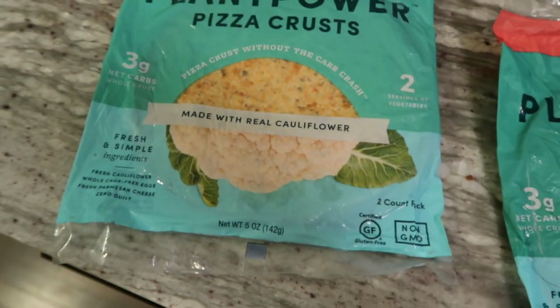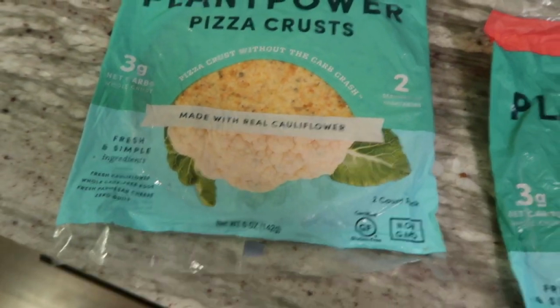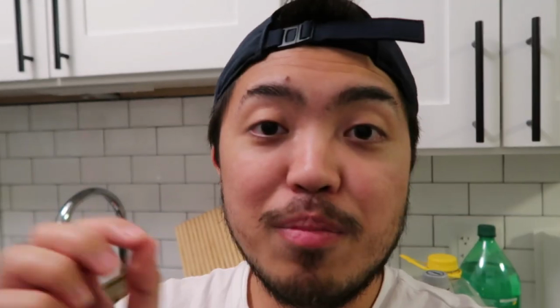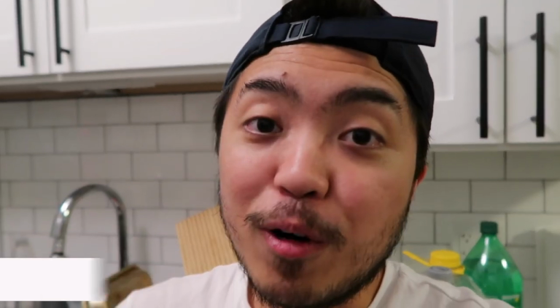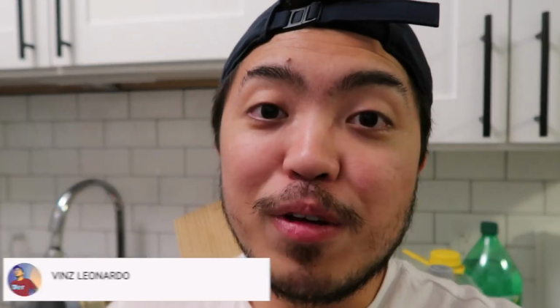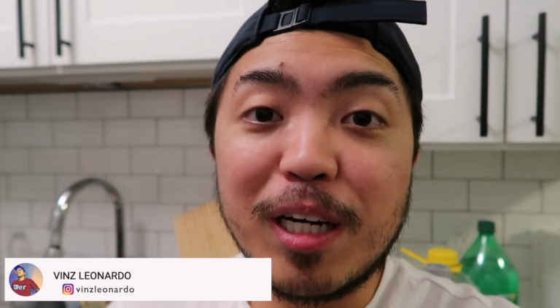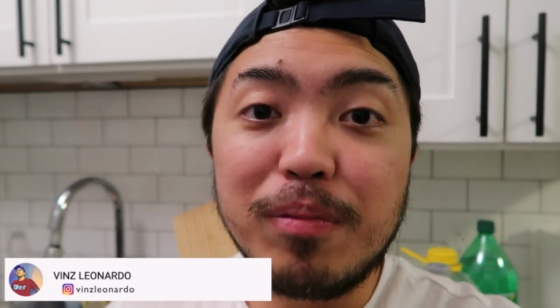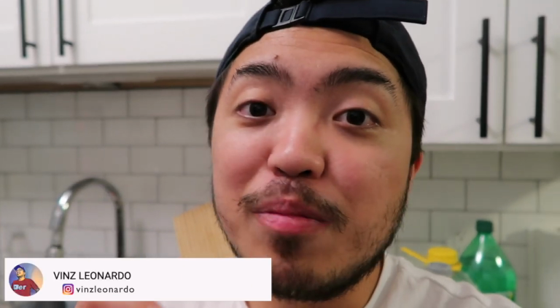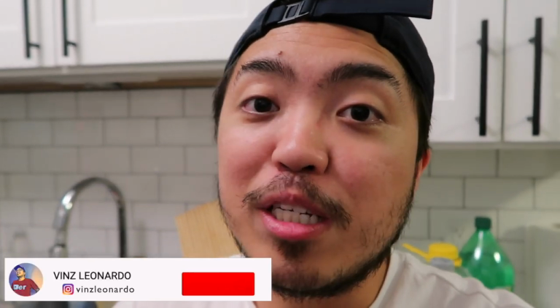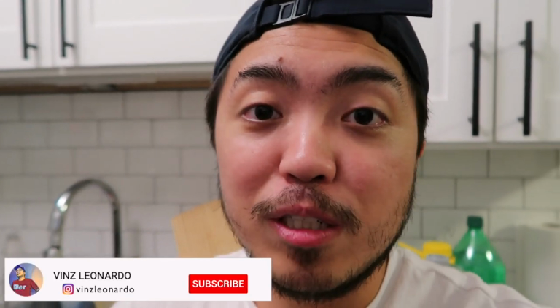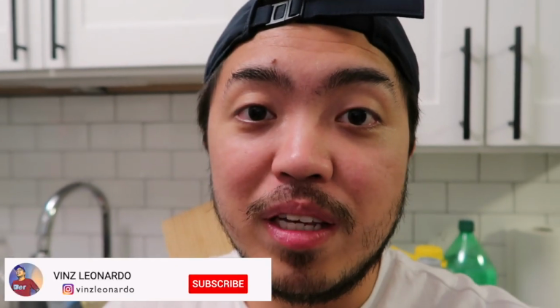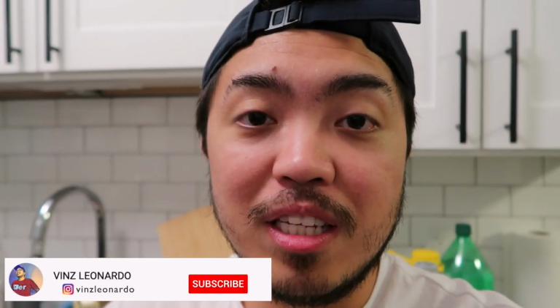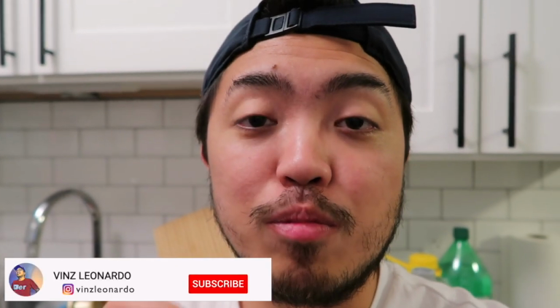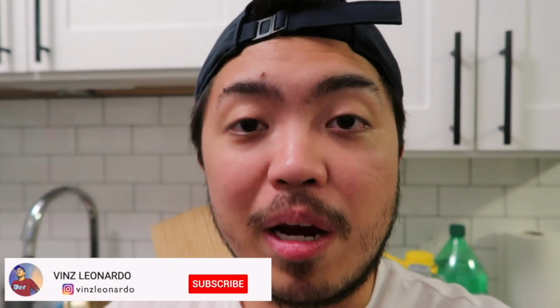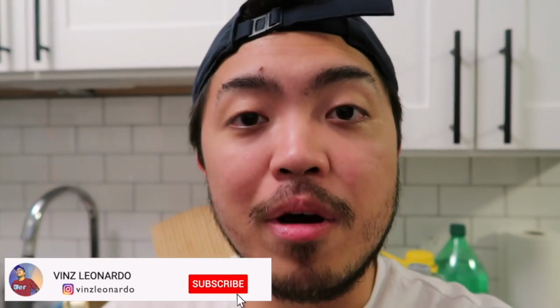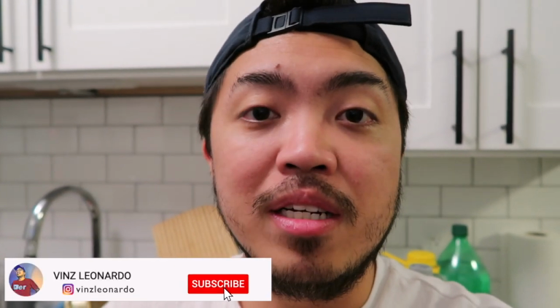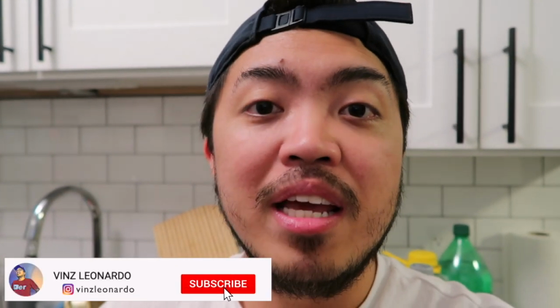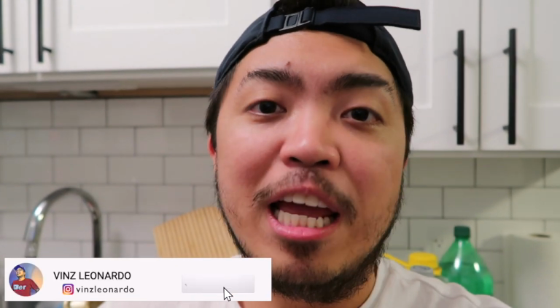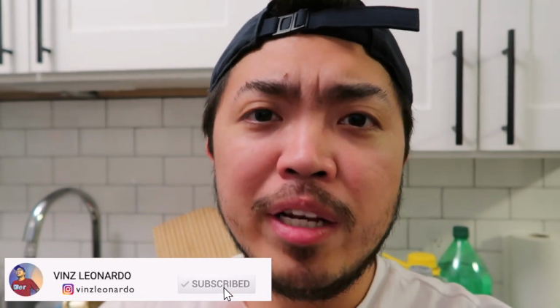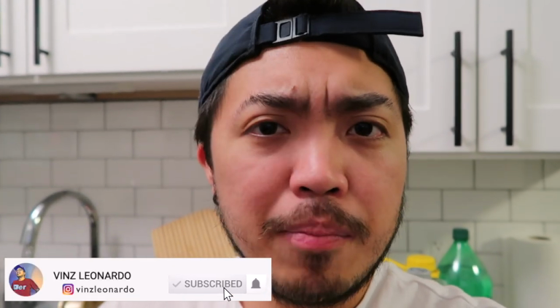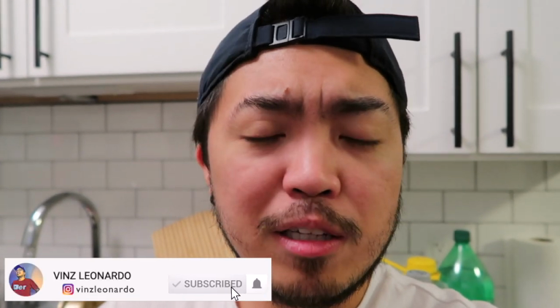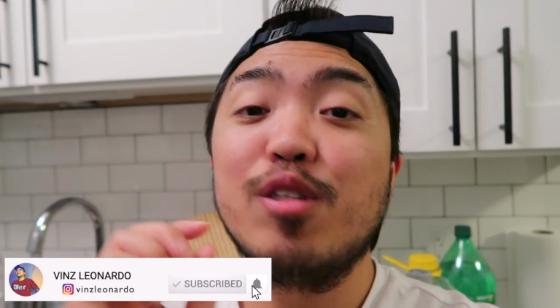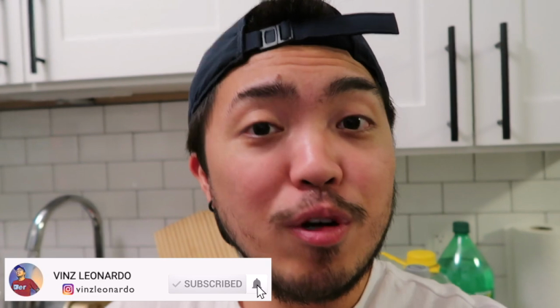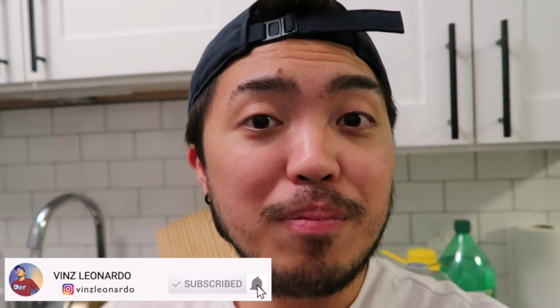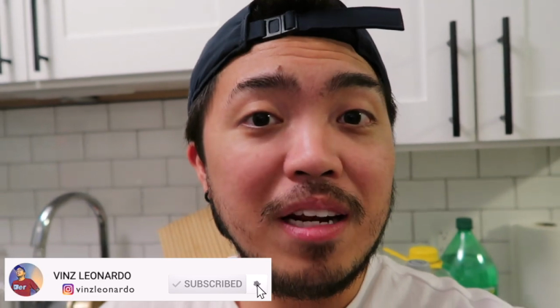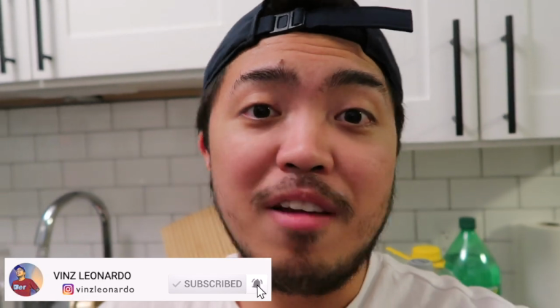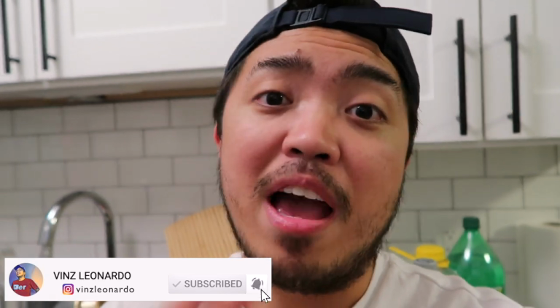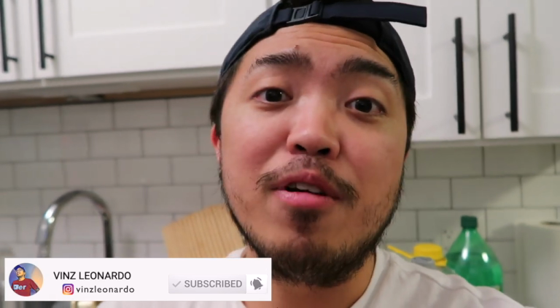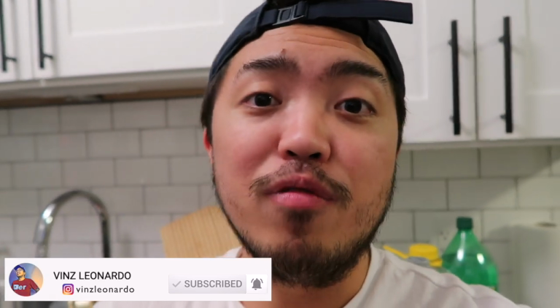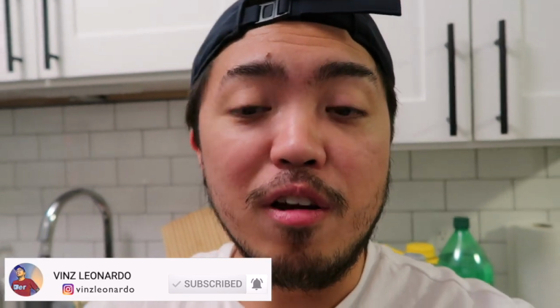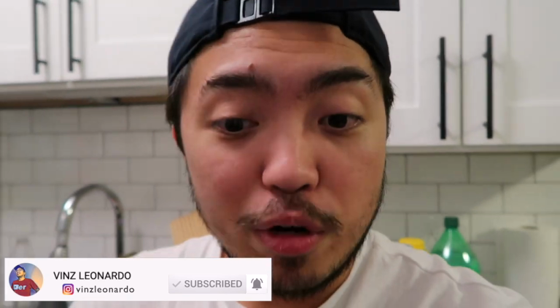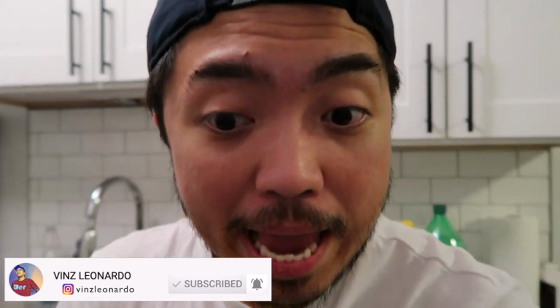So before we start, please make sure to hit the subscribe button and ring the bell so you're updated when I have a new video!